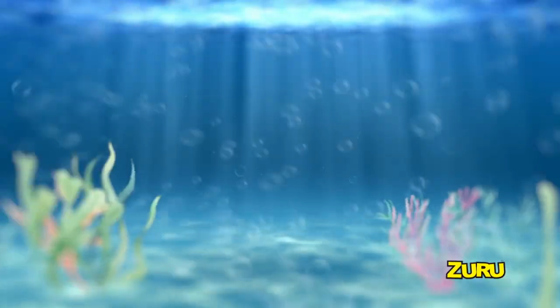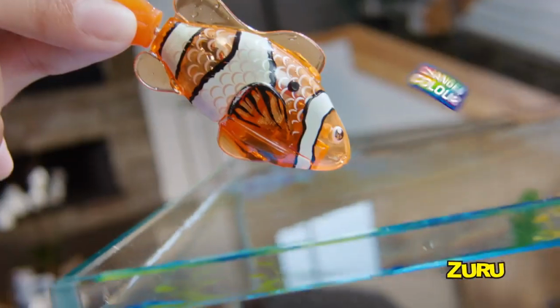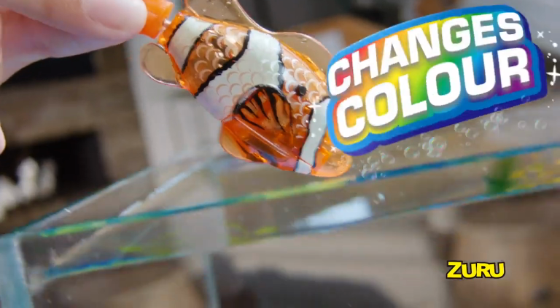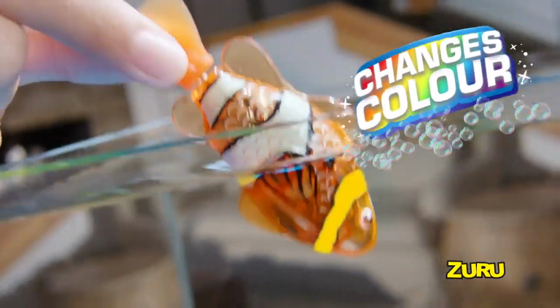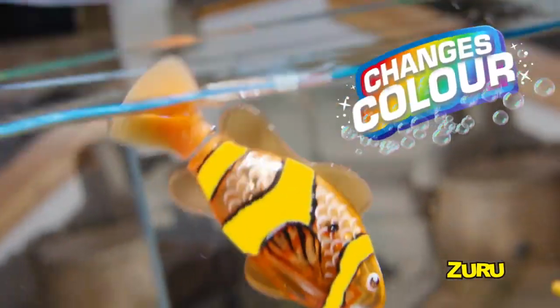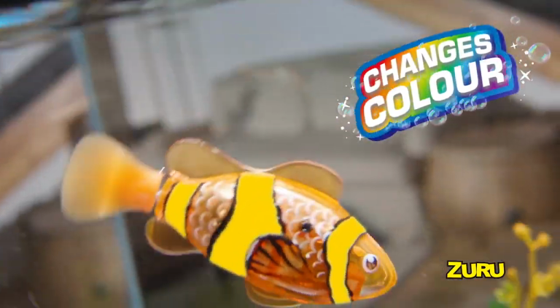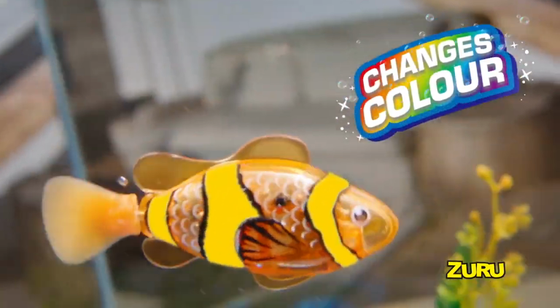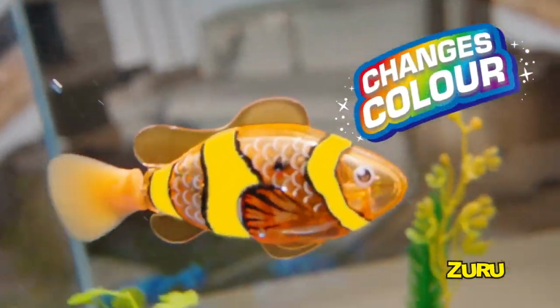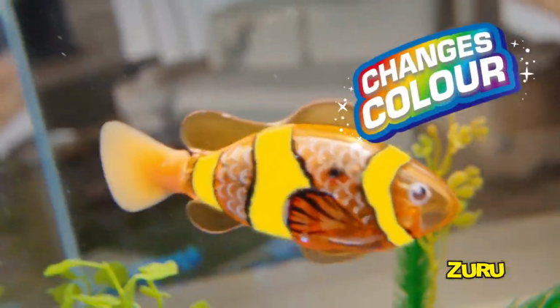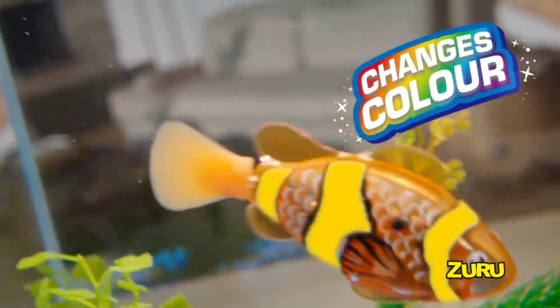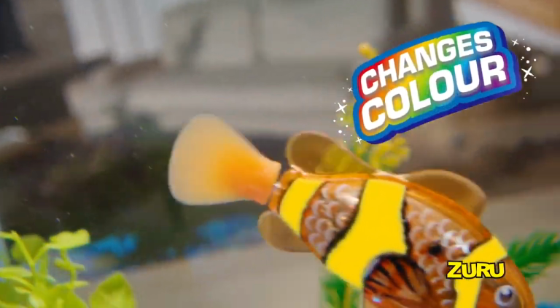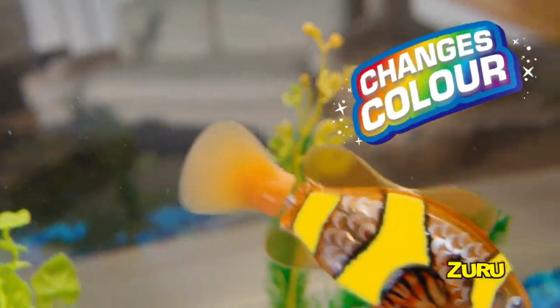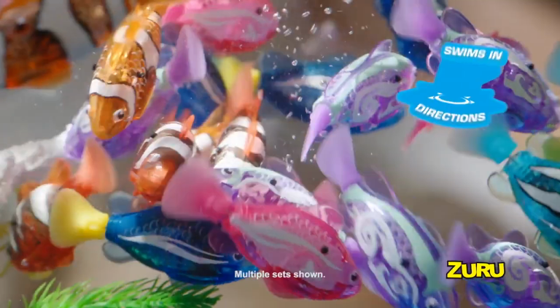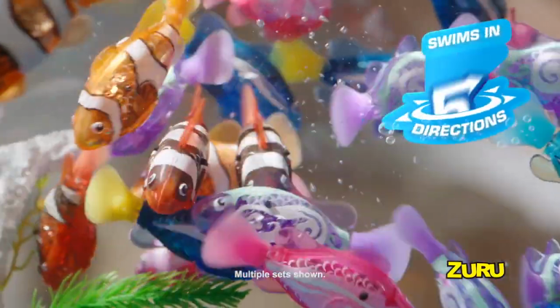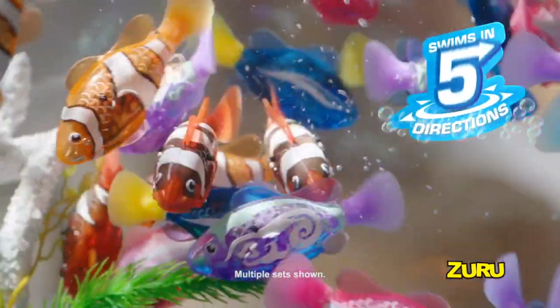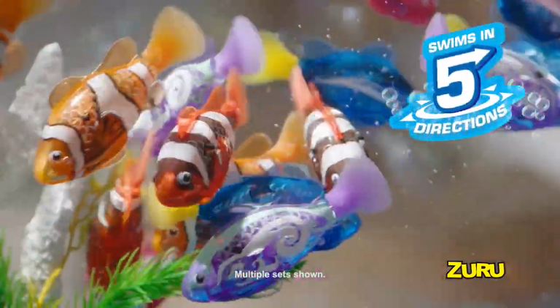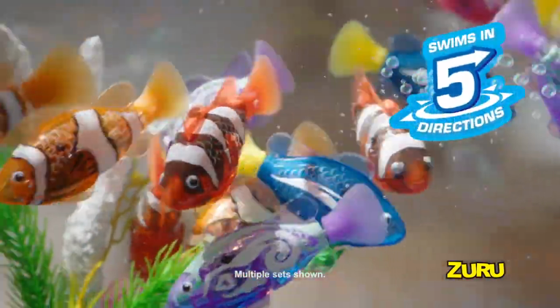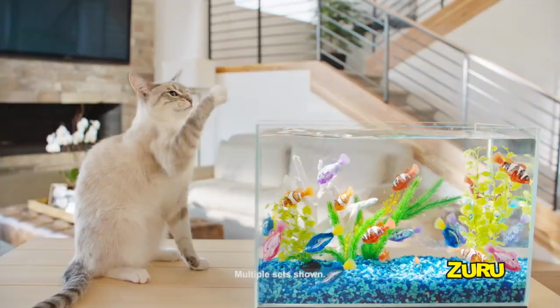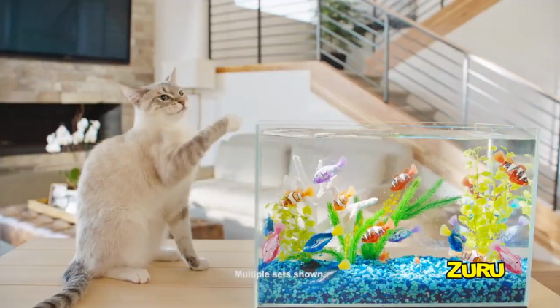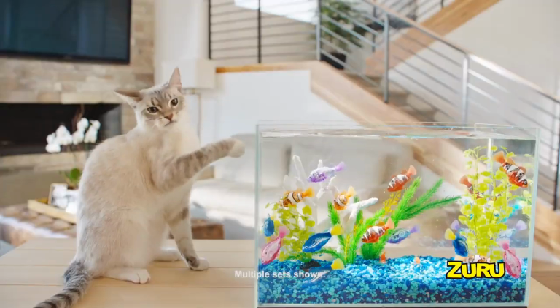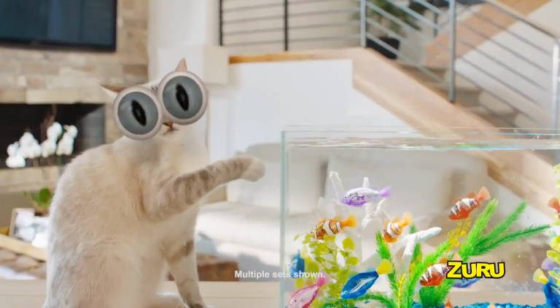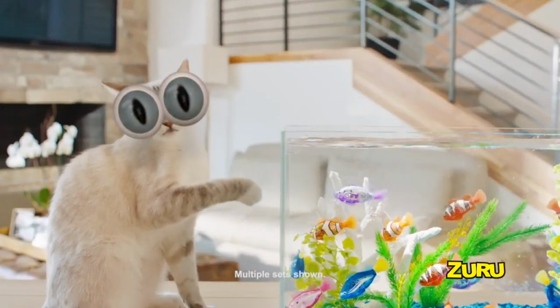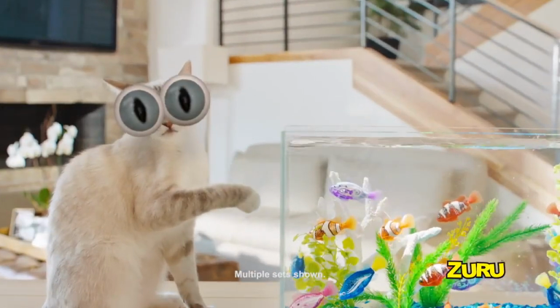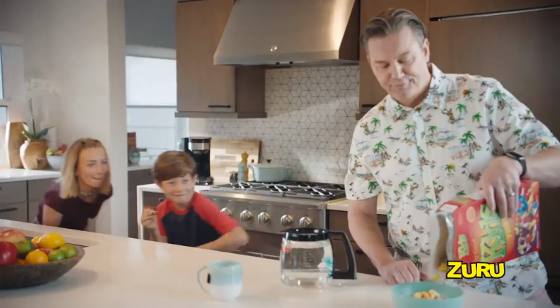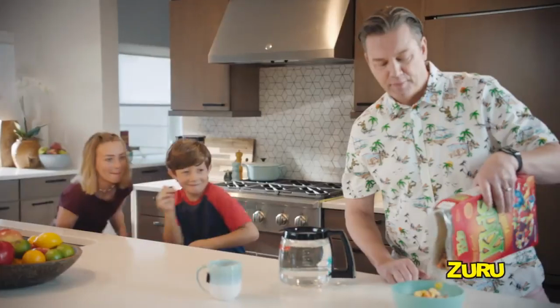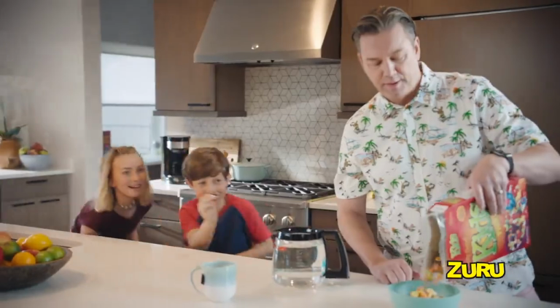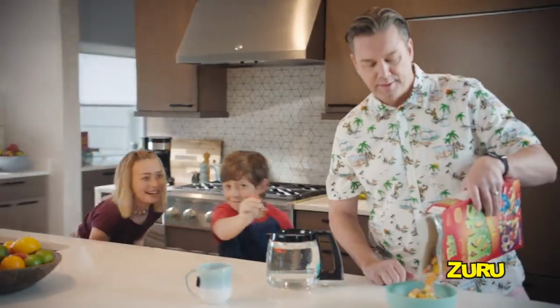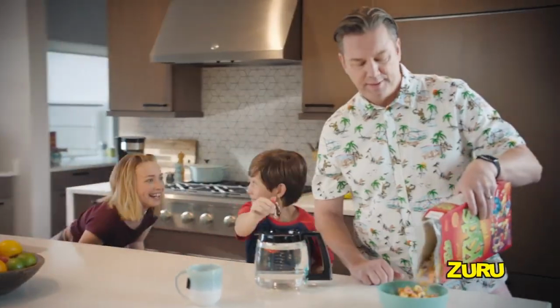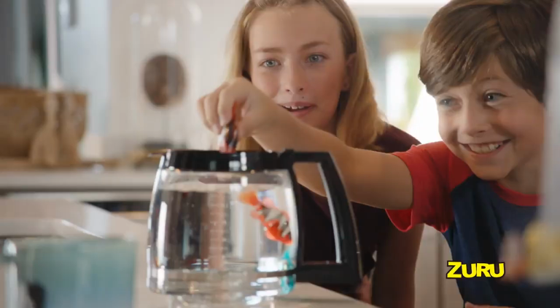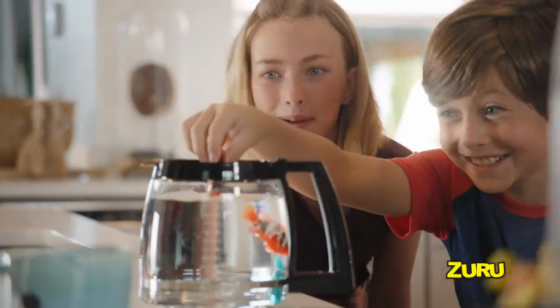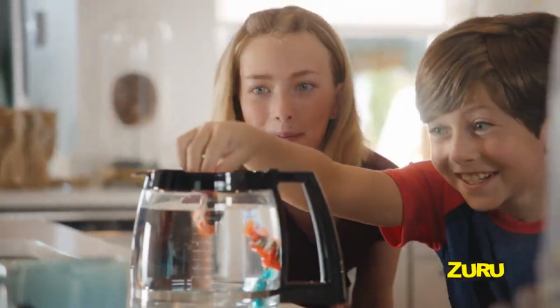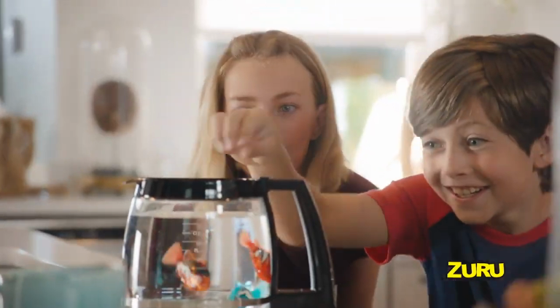Robo-Fish even change color when they get wet! They also swim in five different directions! Robo-Fish — so real, you'll be amazed!